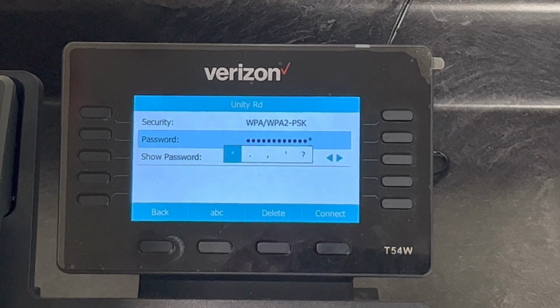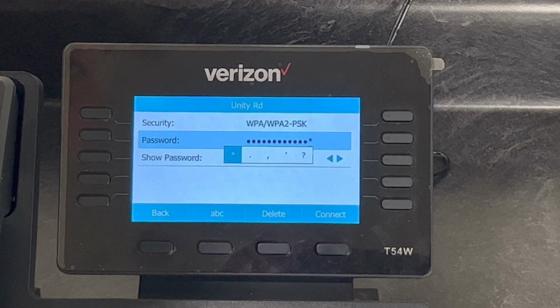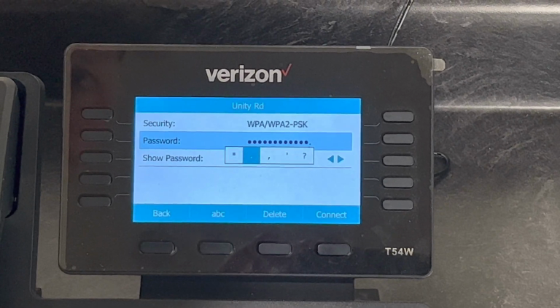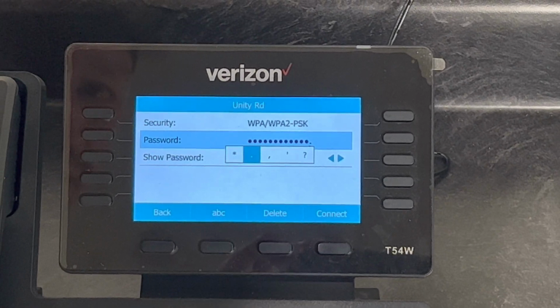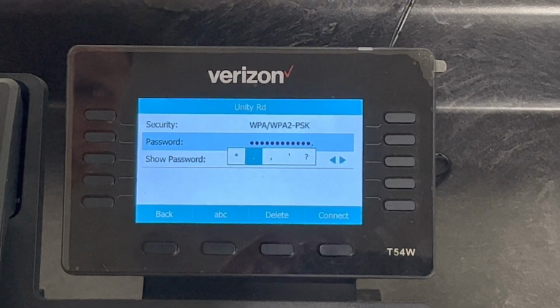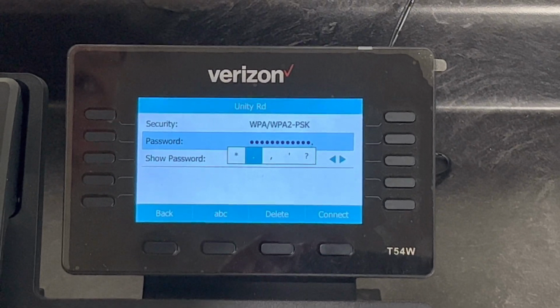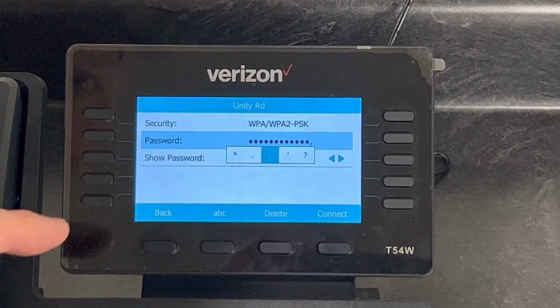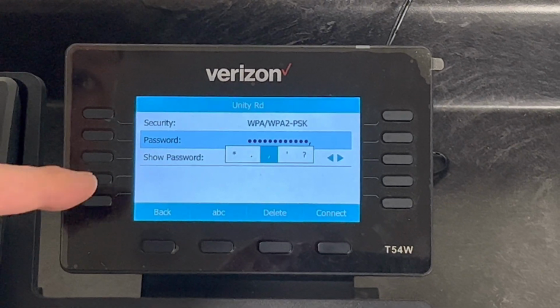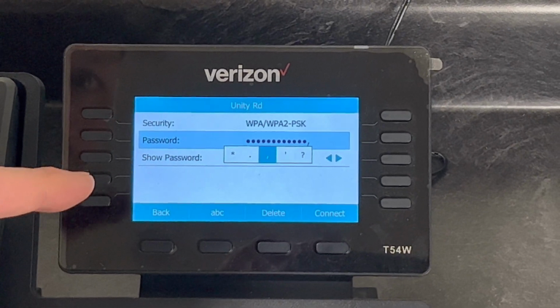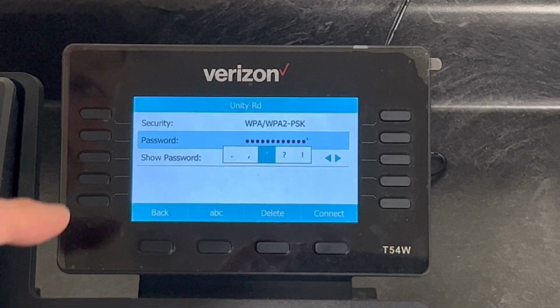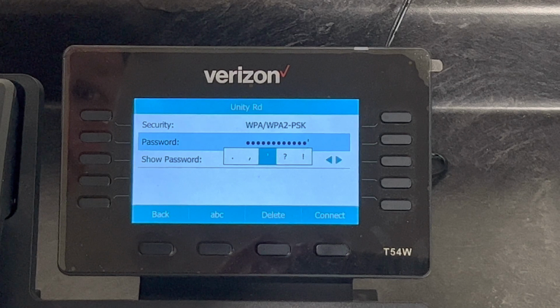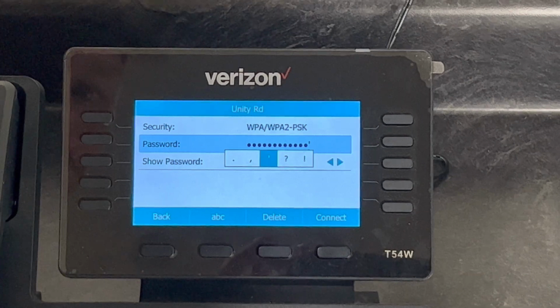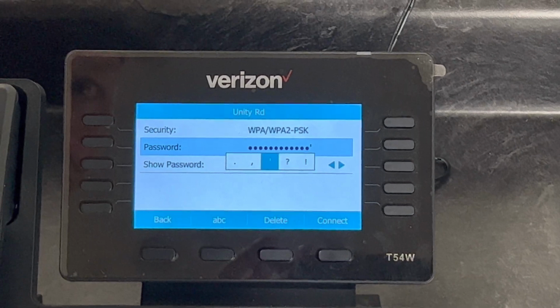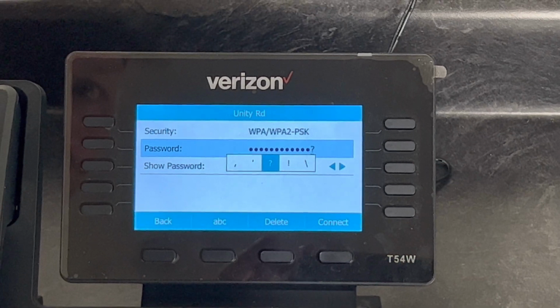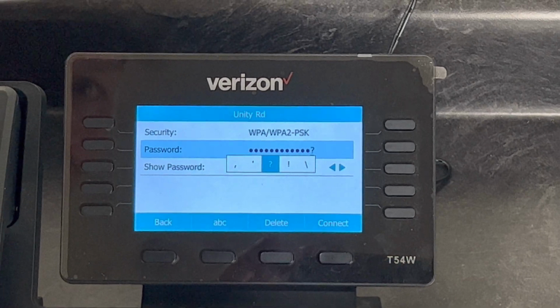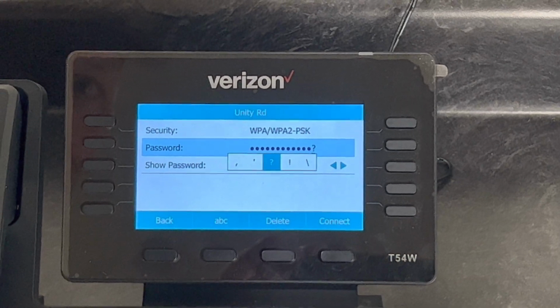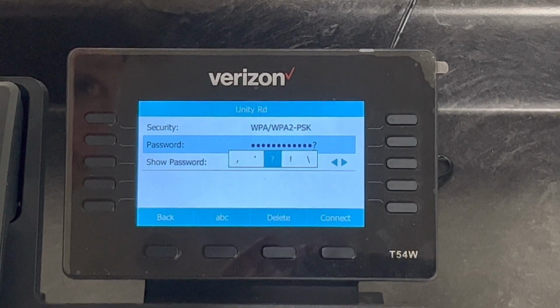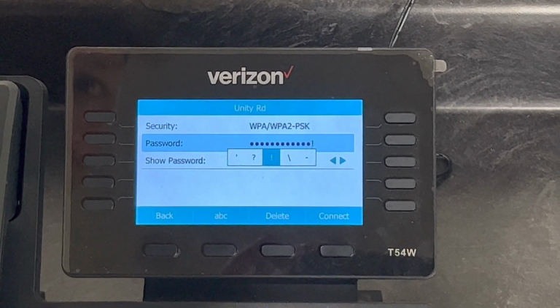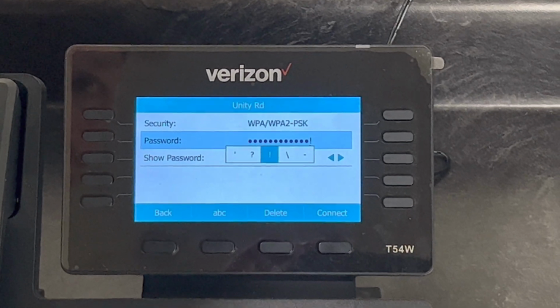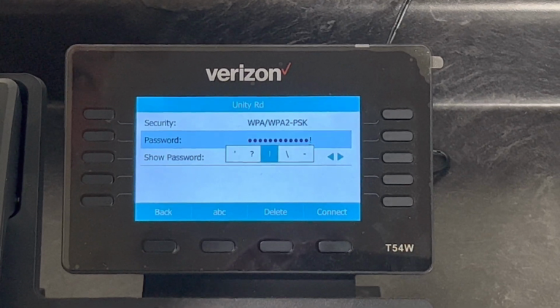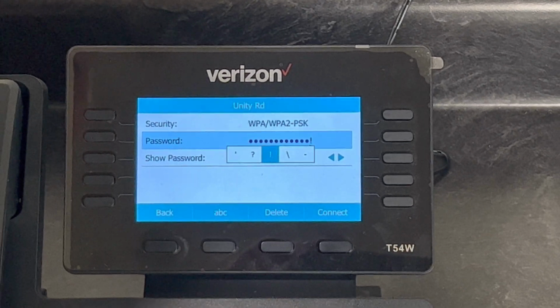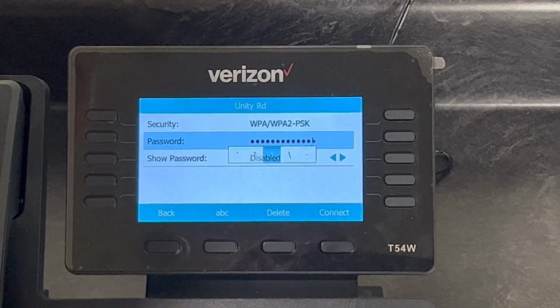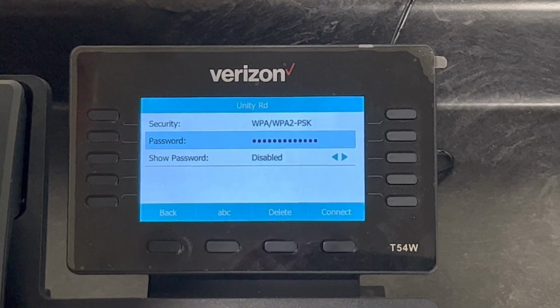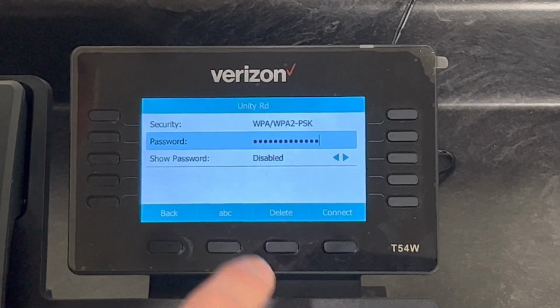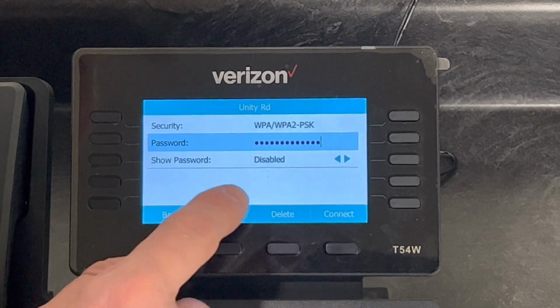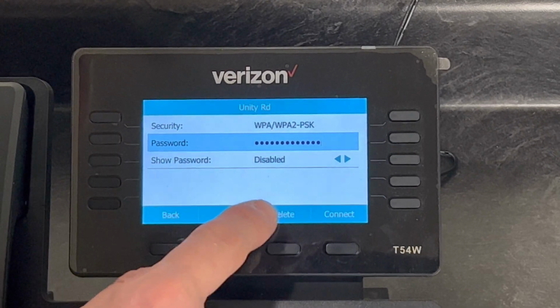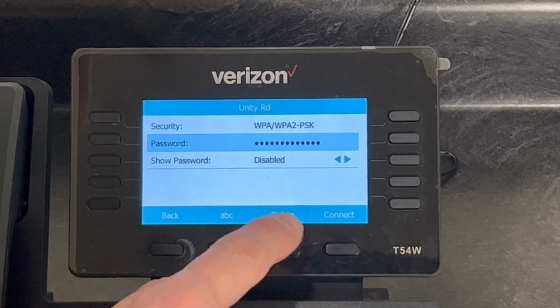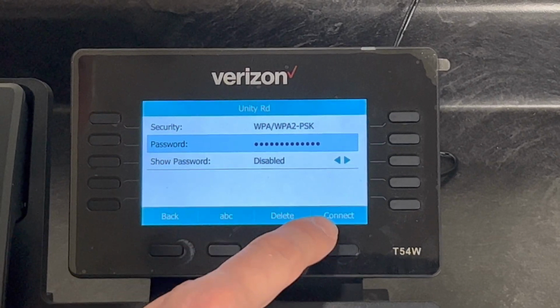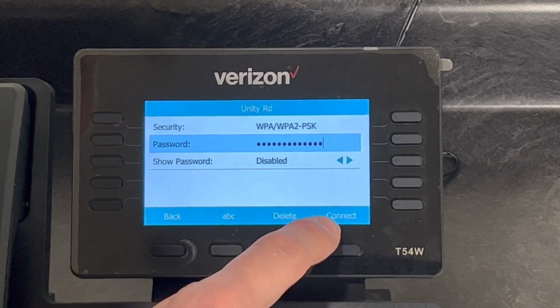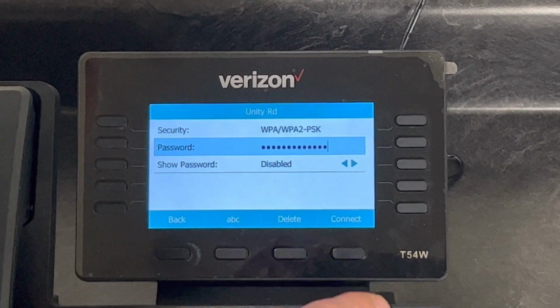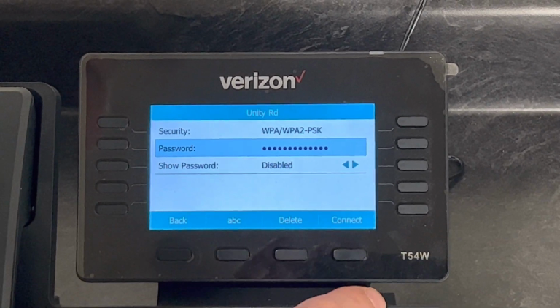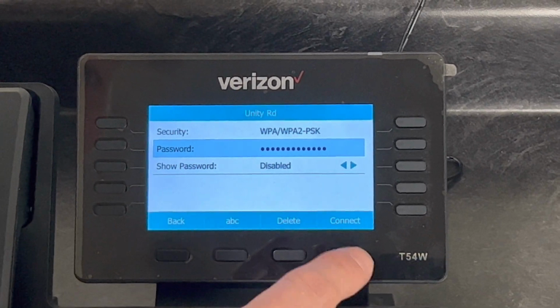And then if you need special keys, push the star and it'll take you through those special keys. Then you hit Connect.